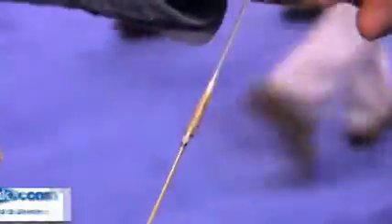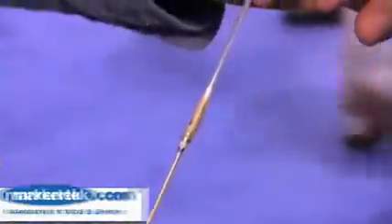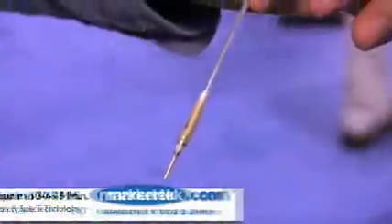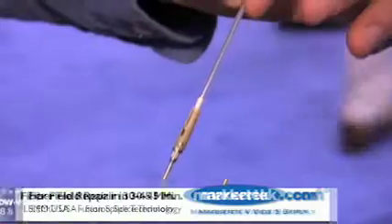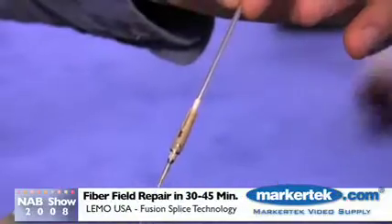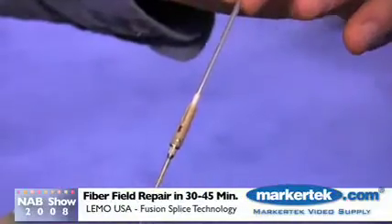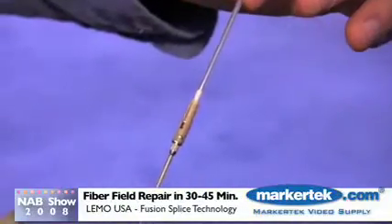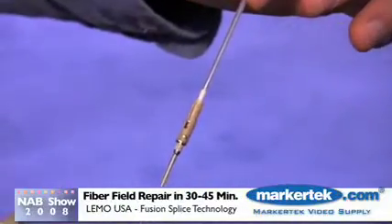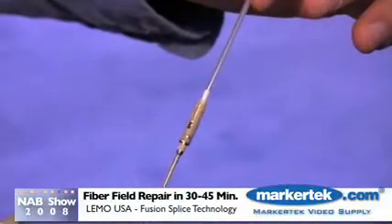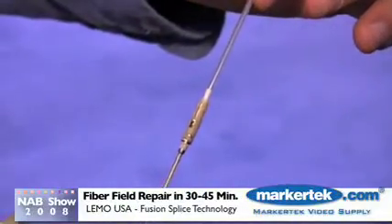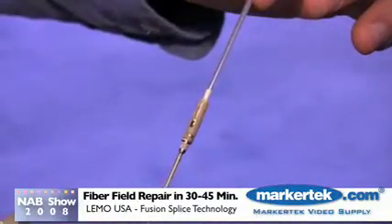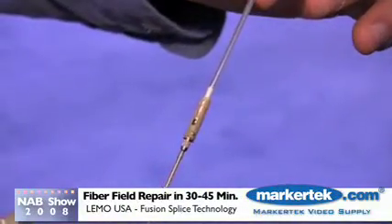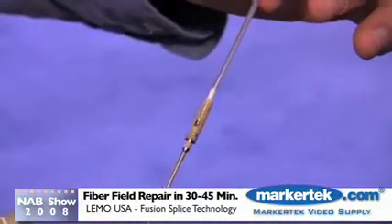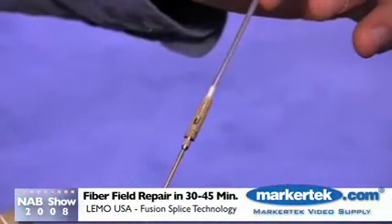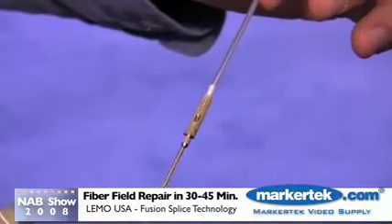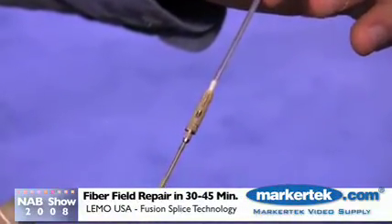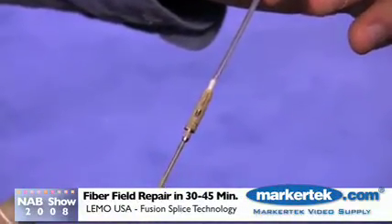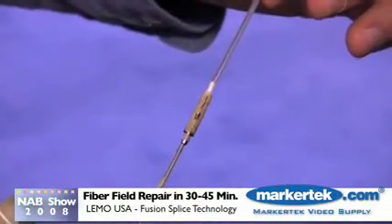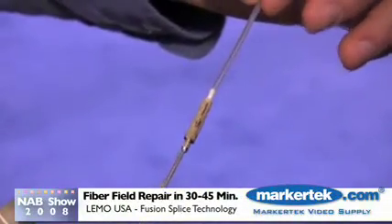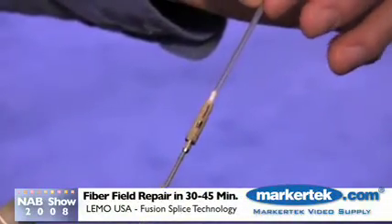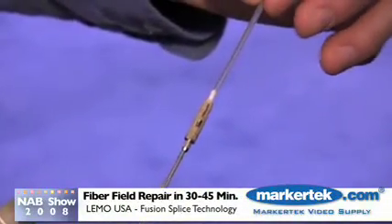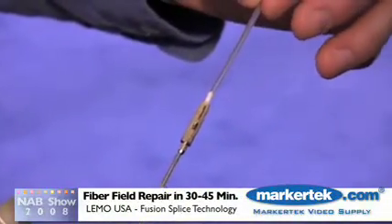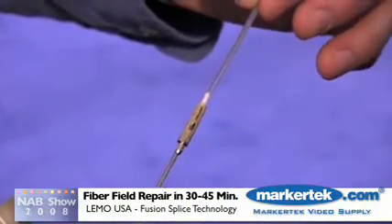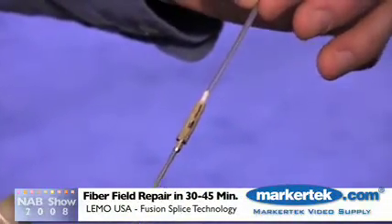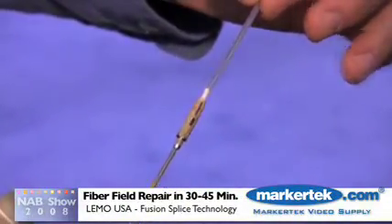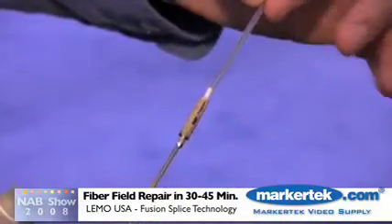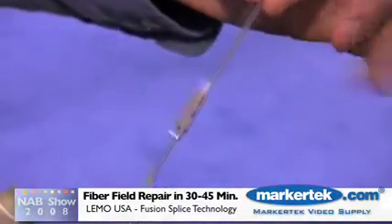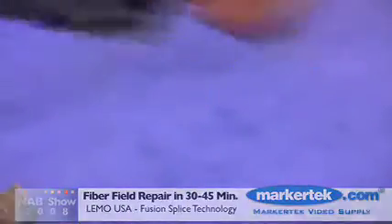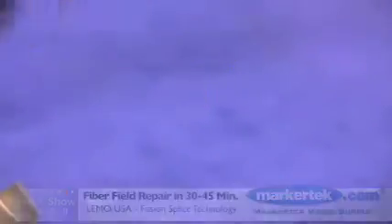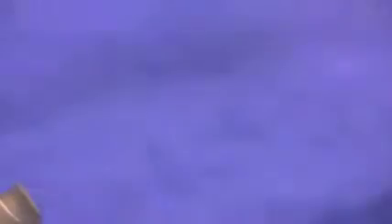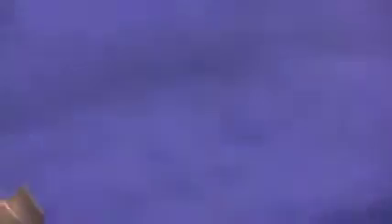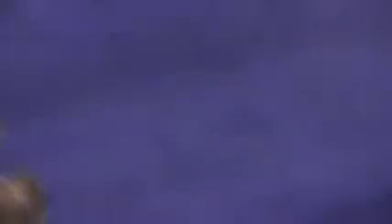No pot, no polishing, able to field repair in 30 to 45 minutes.